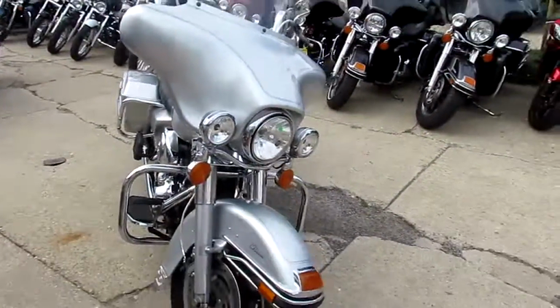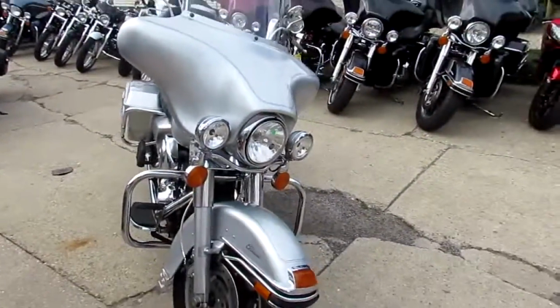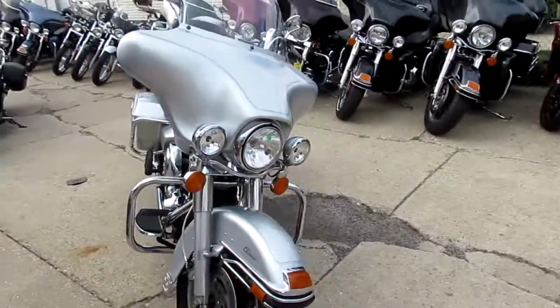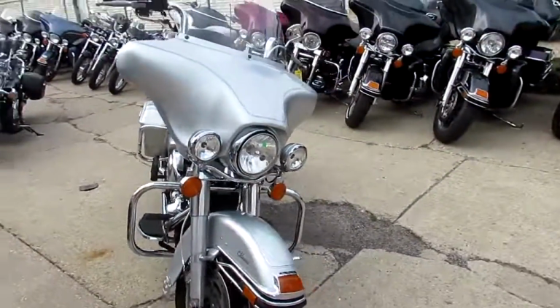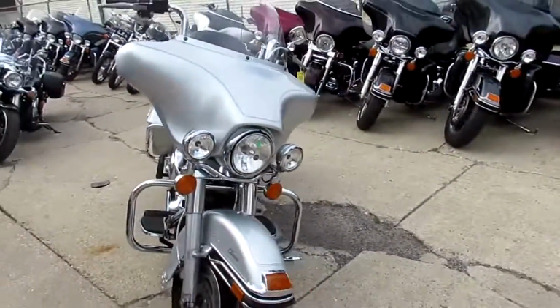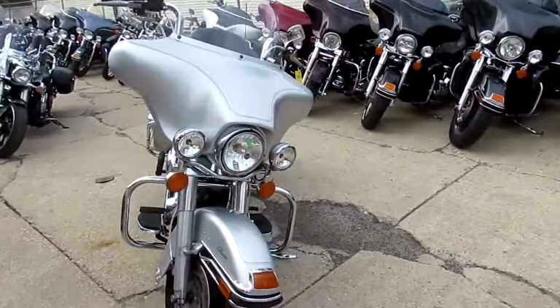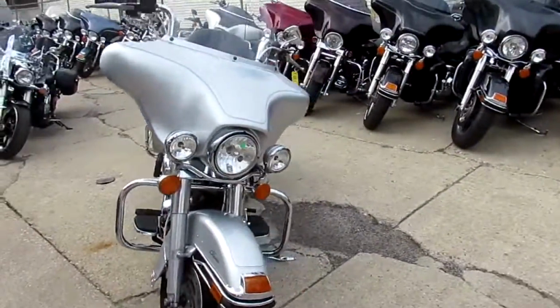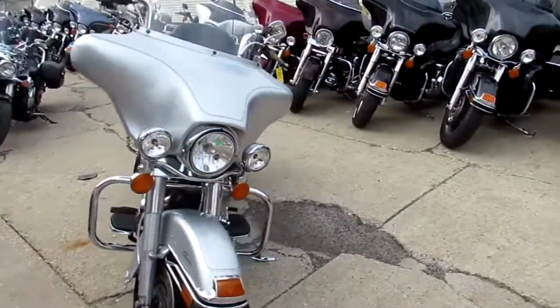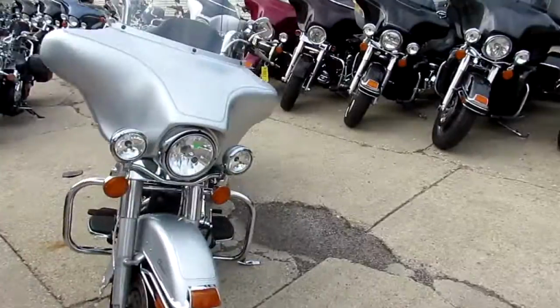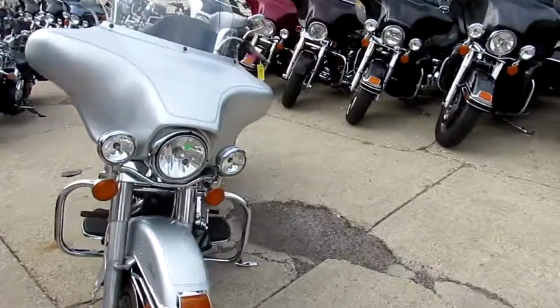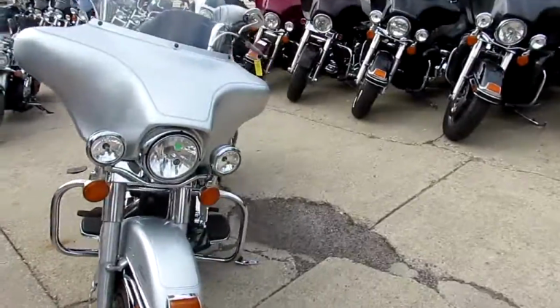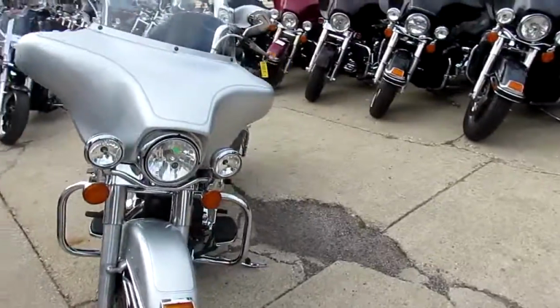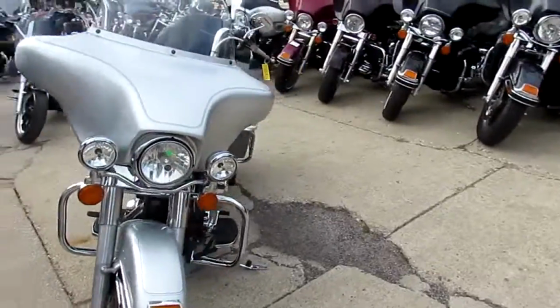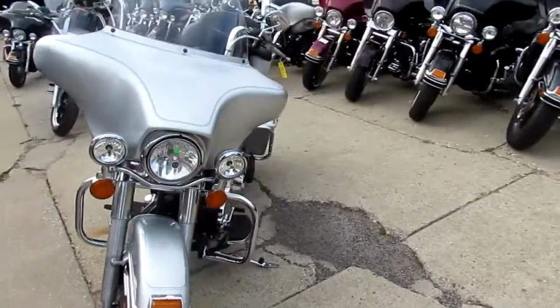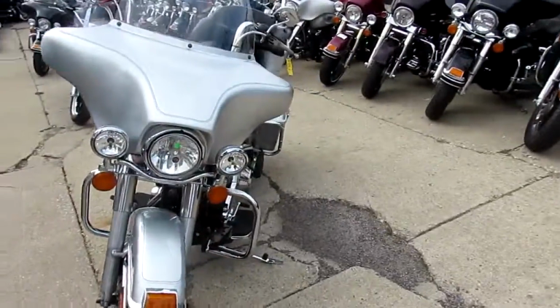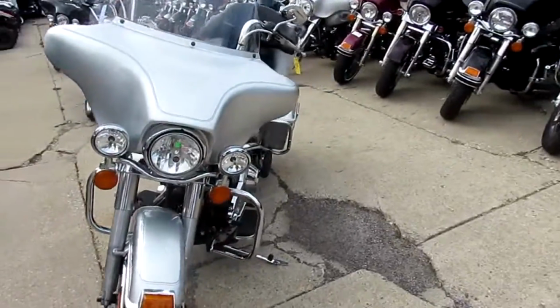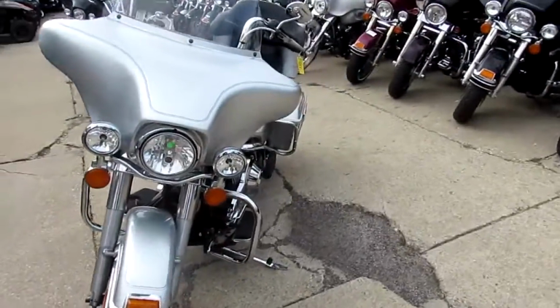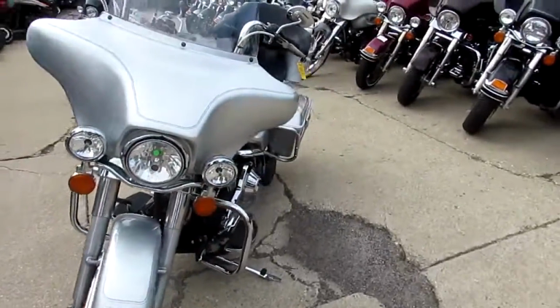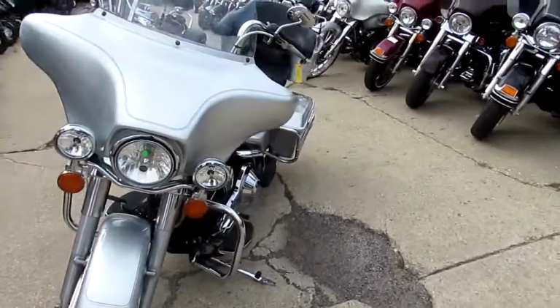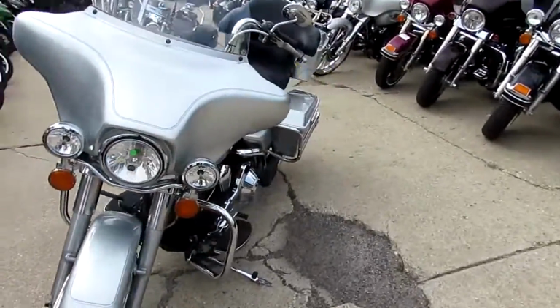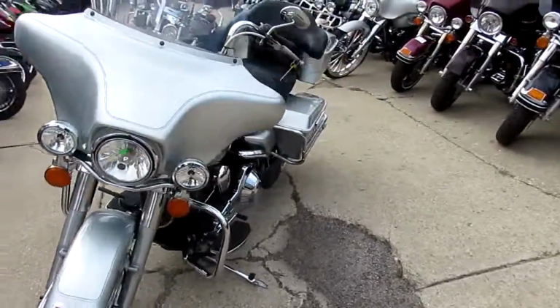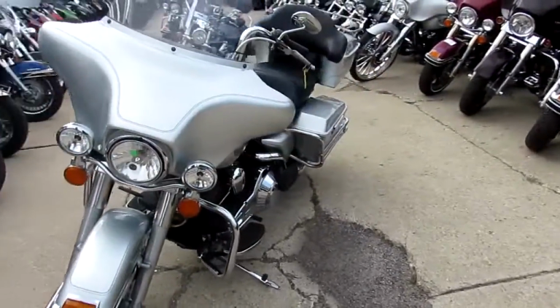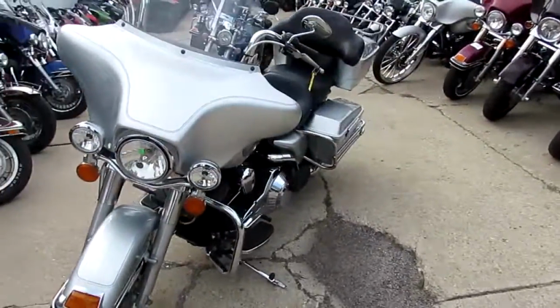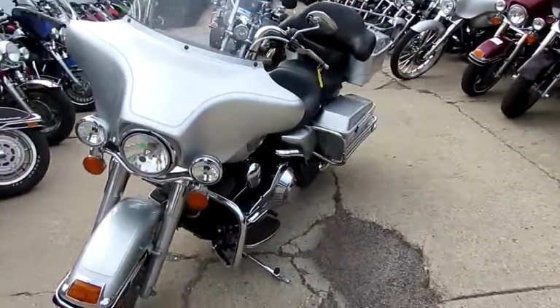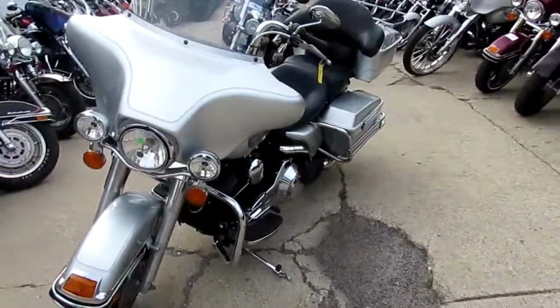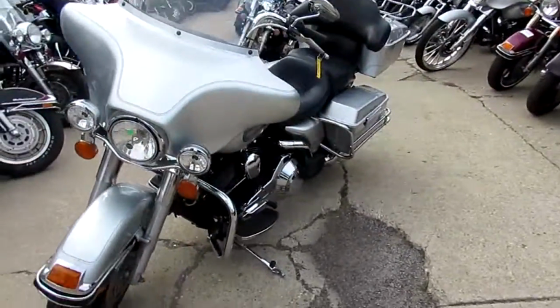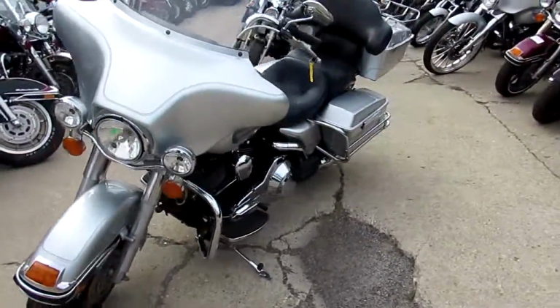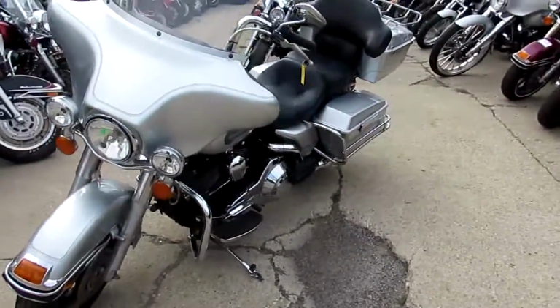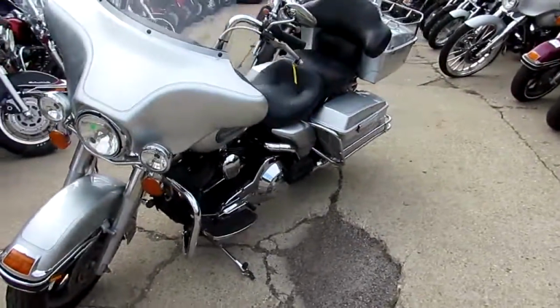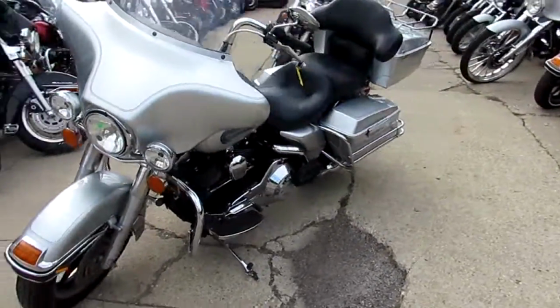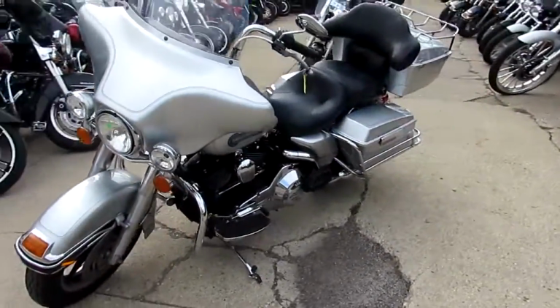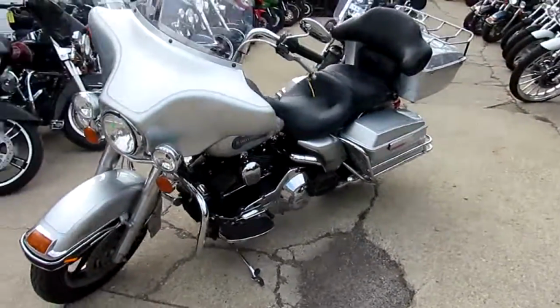We've got over 450 used bikes, over 250 used Harleys. Call today and you can ride today.